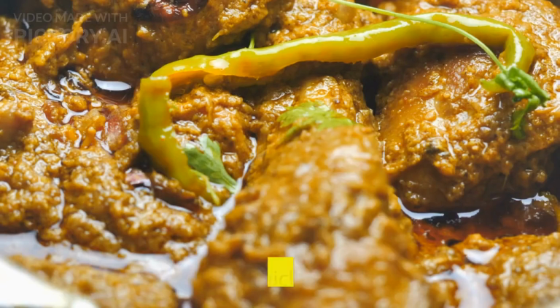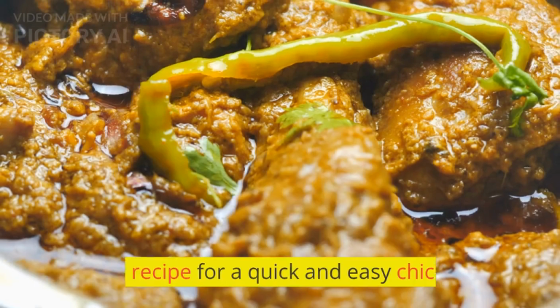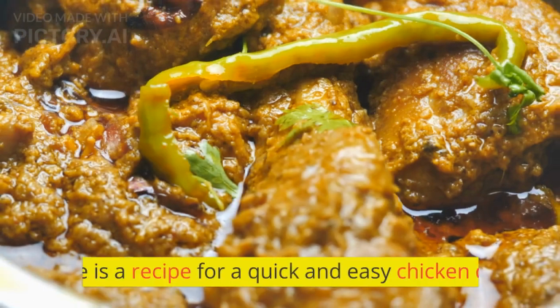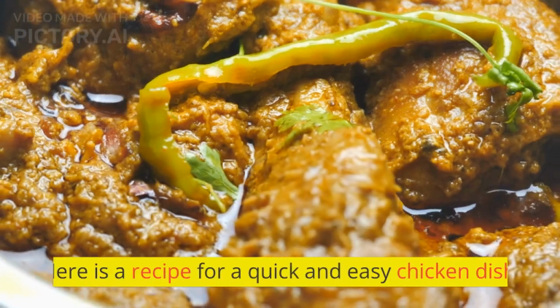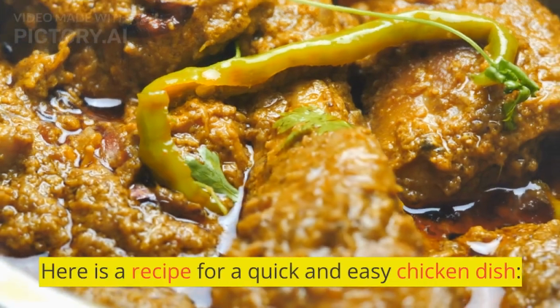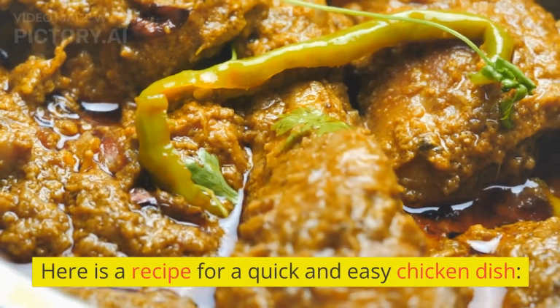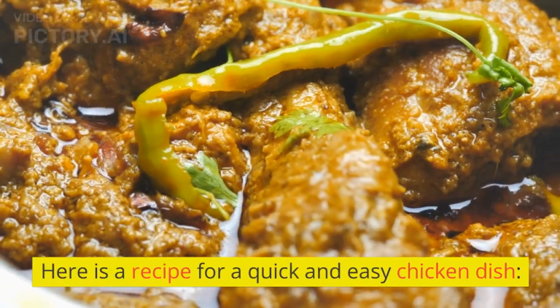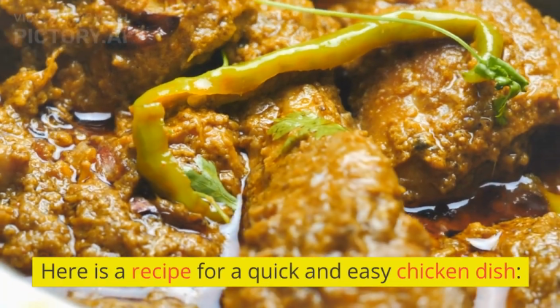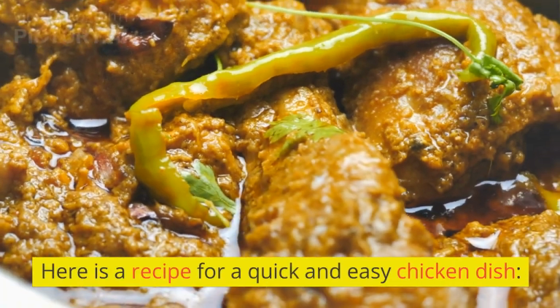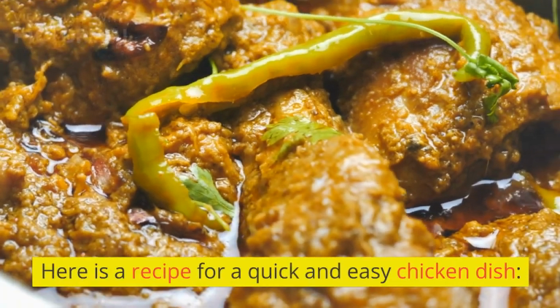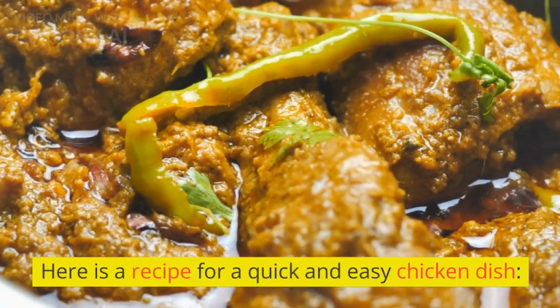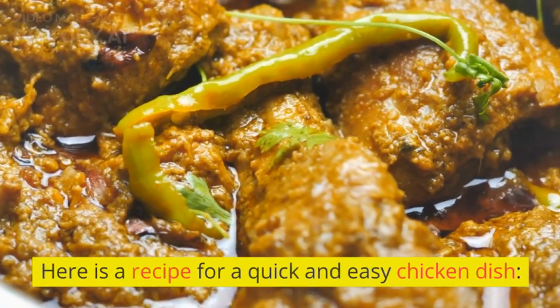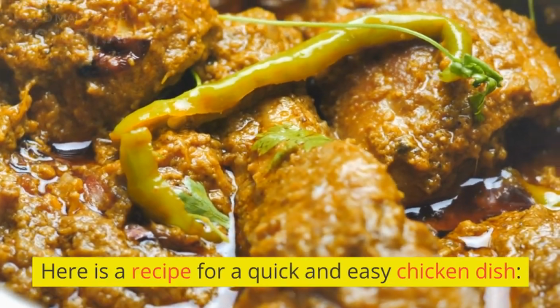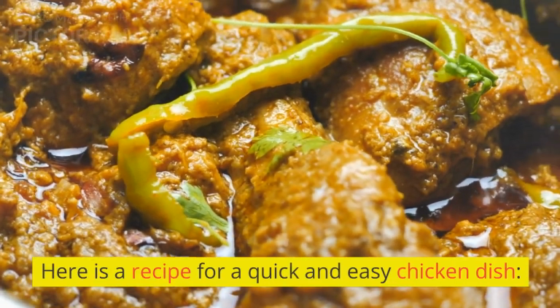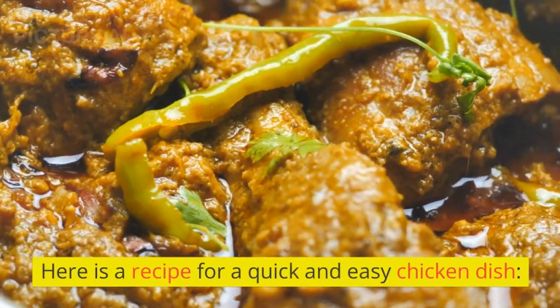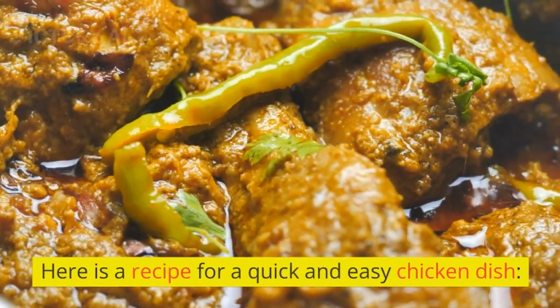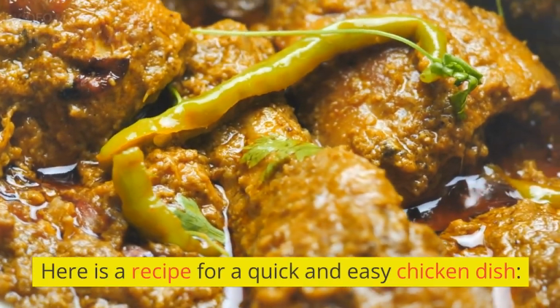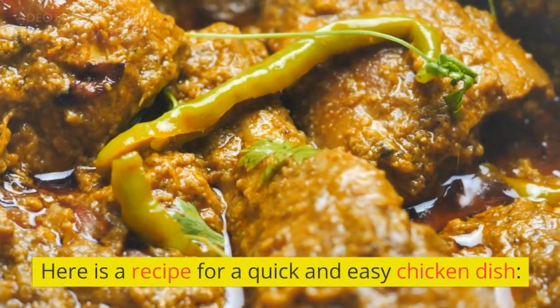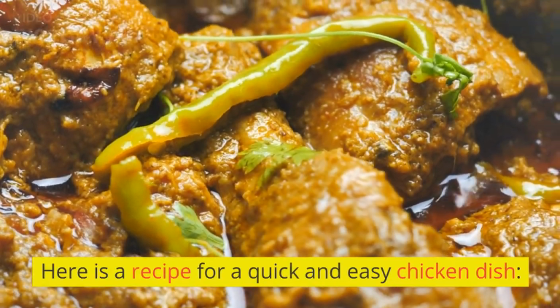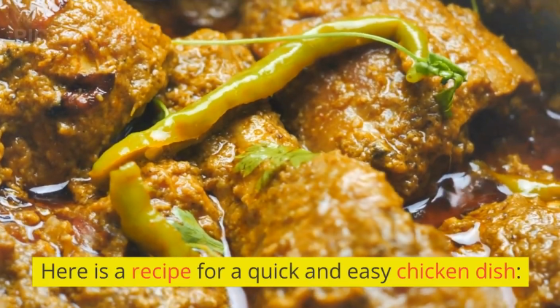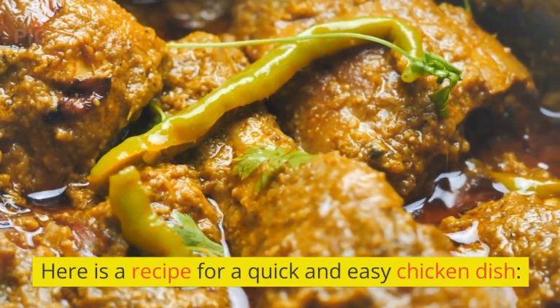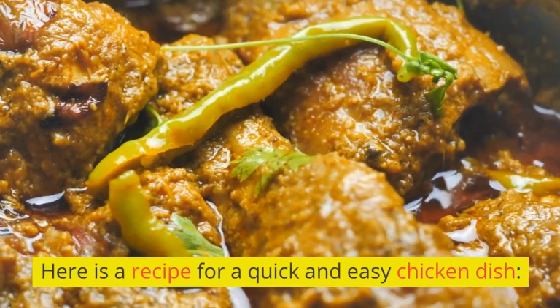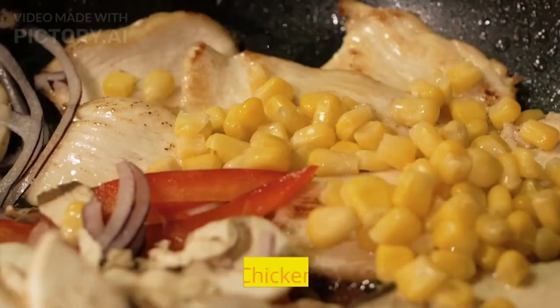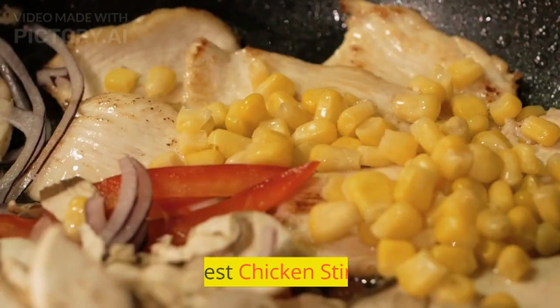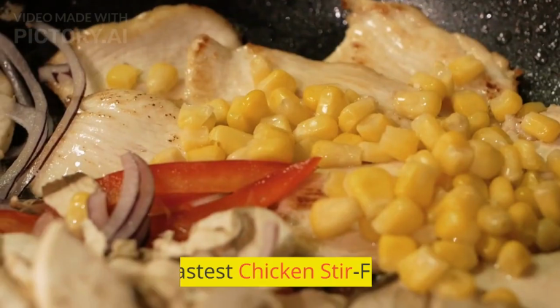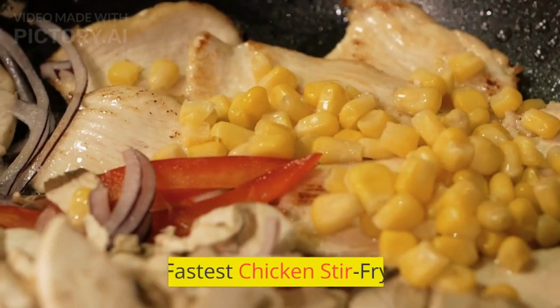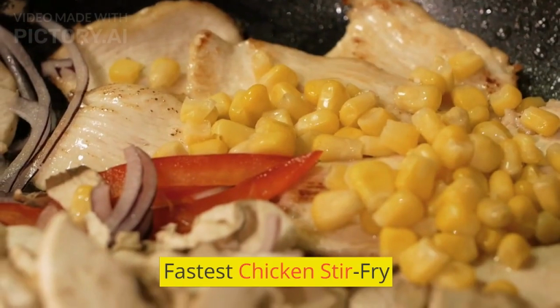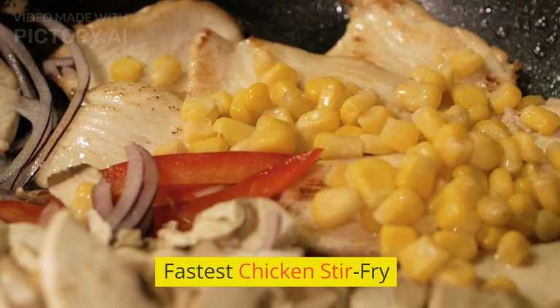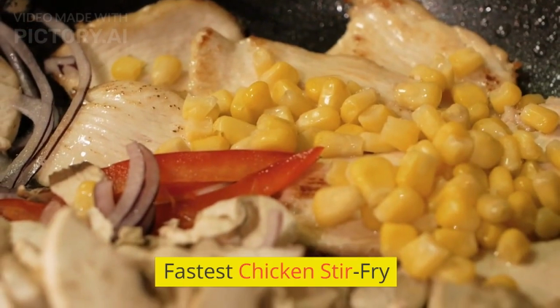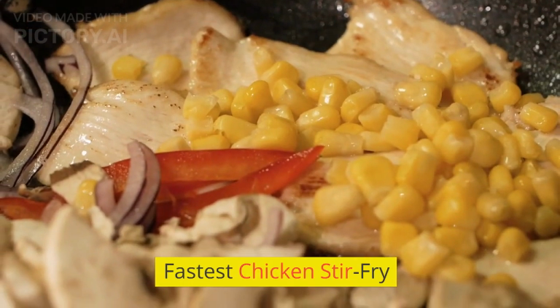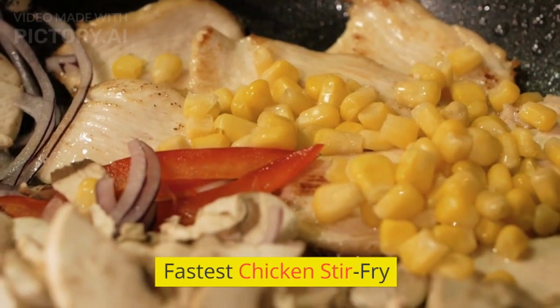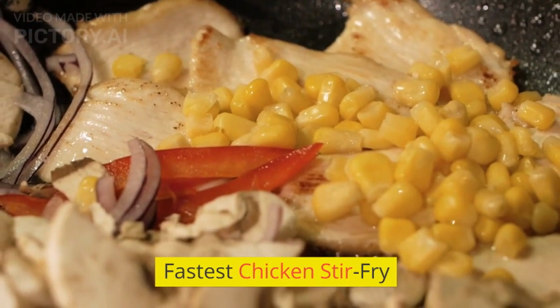Here is a recipe for a quick and easy chicken dish: Fastest Chicken Stir Fry.